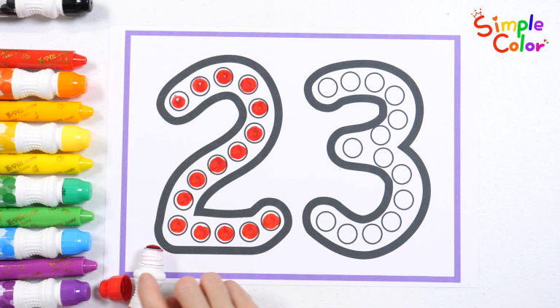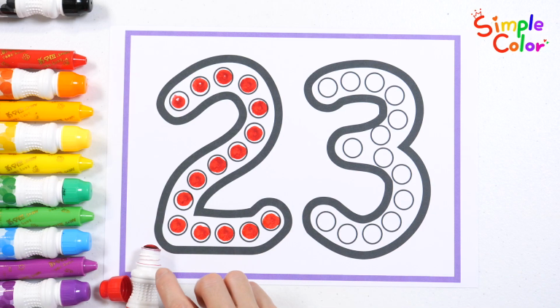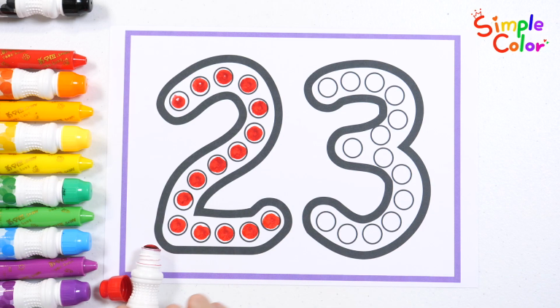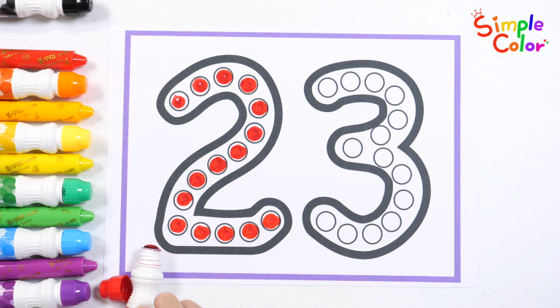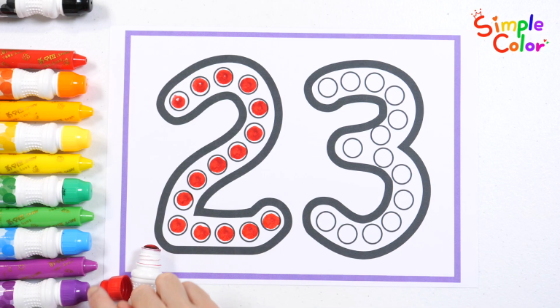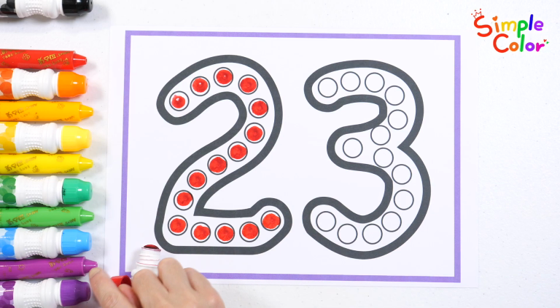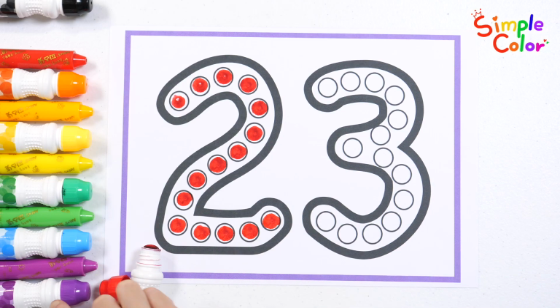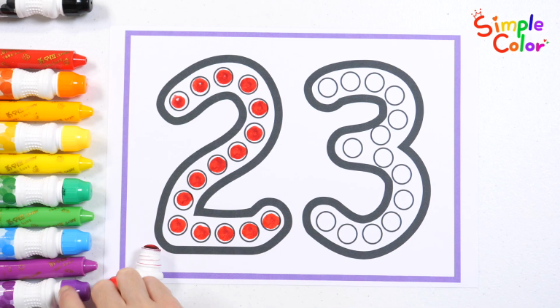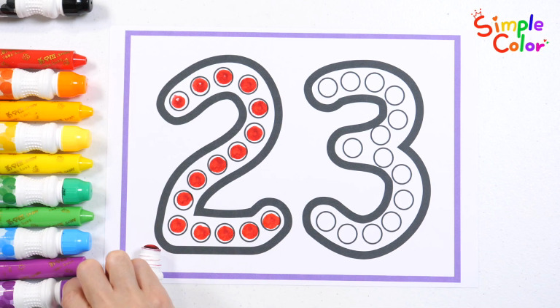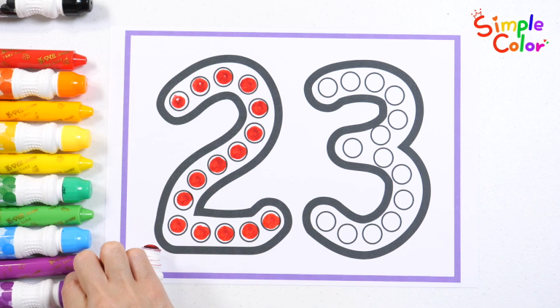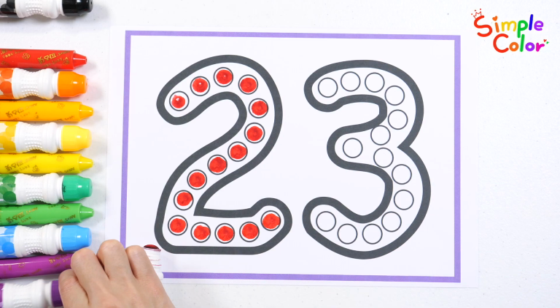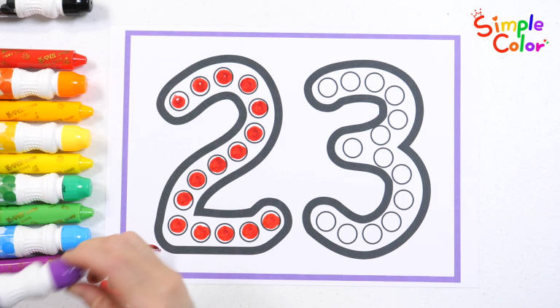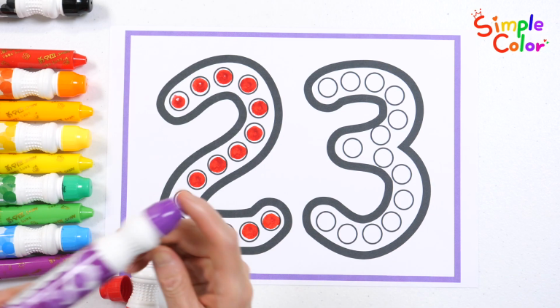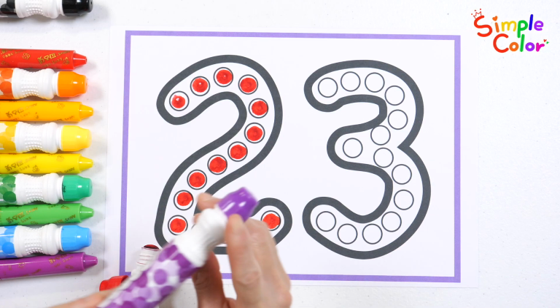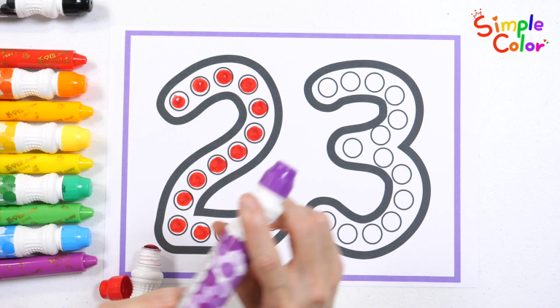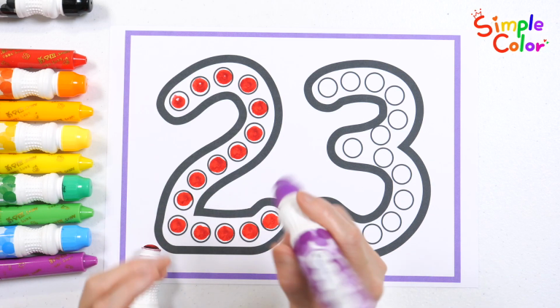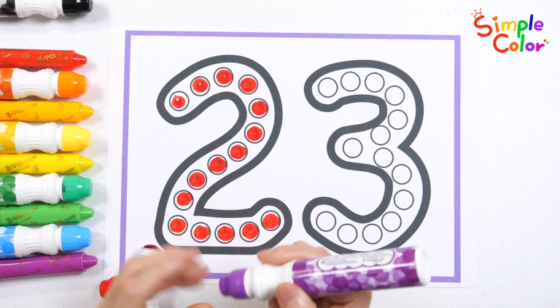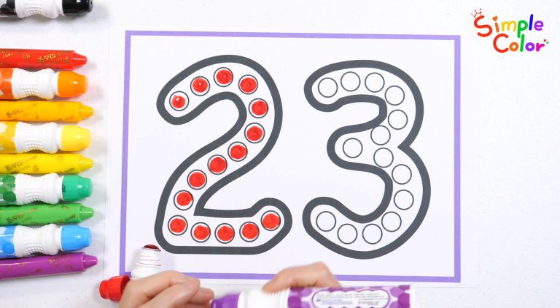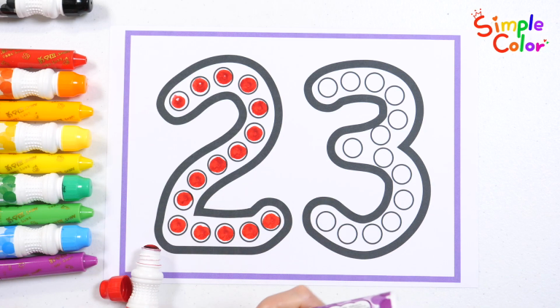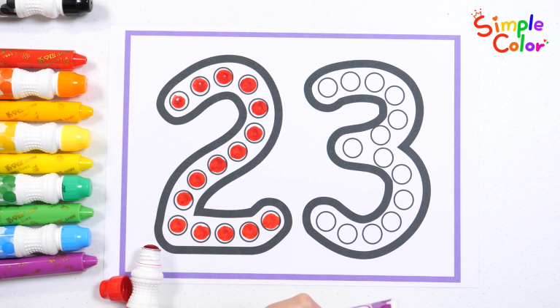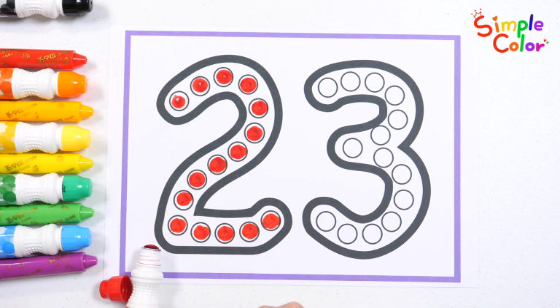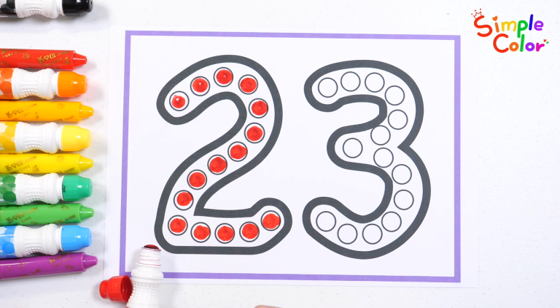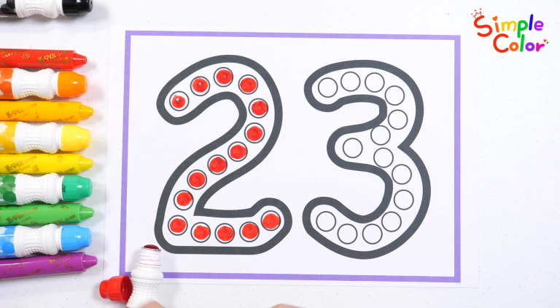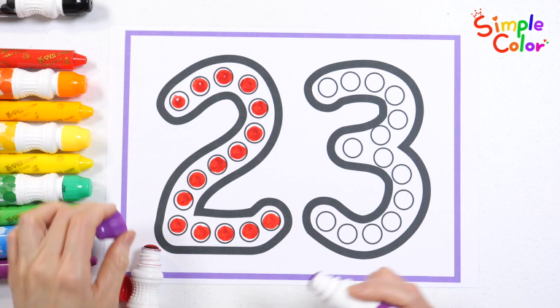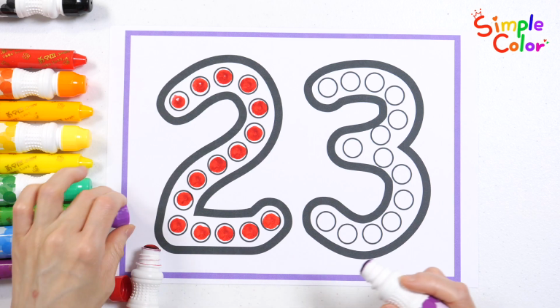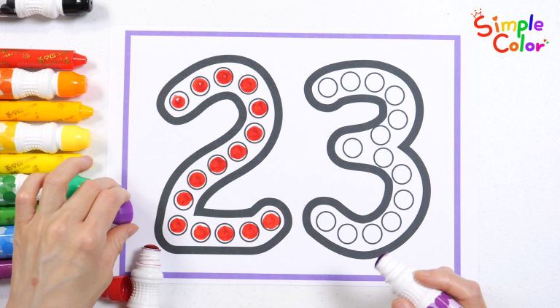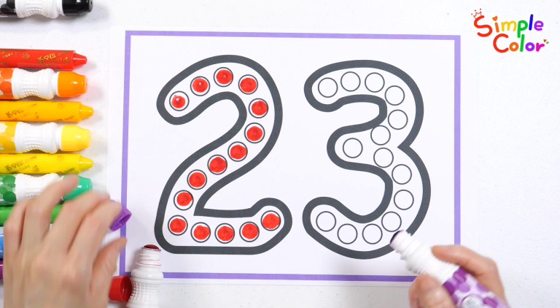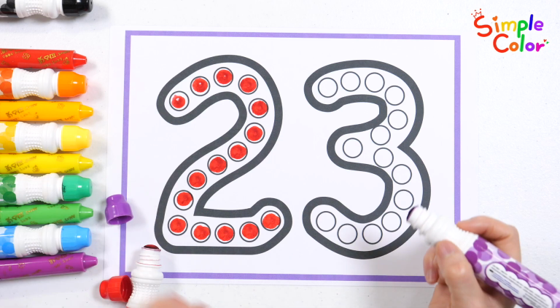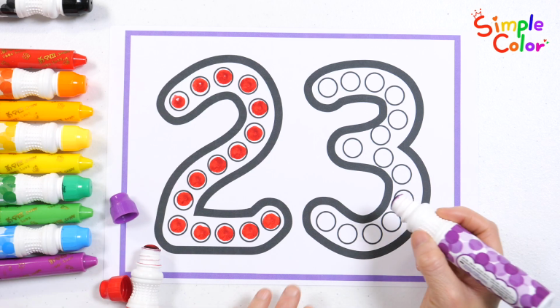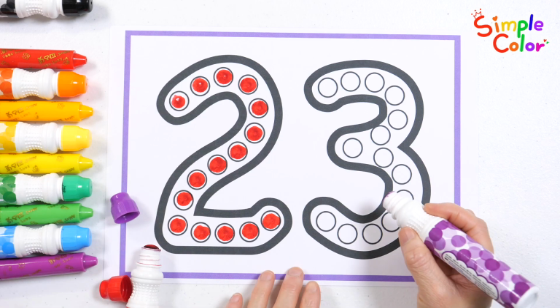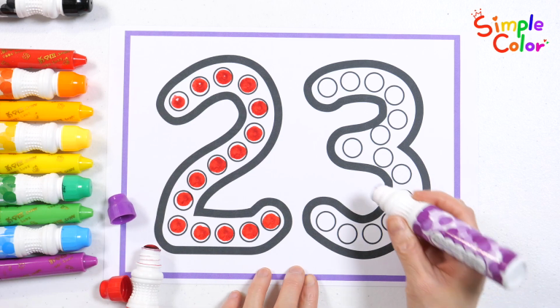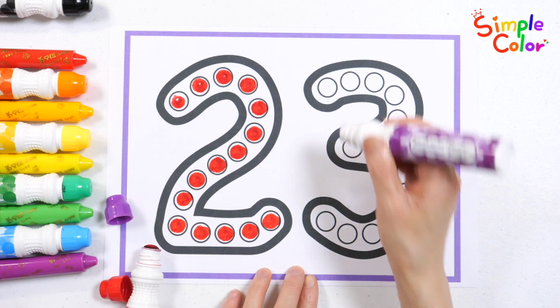Shall we use a purple marker to make the dots this time? Let's sing them all, everyone!